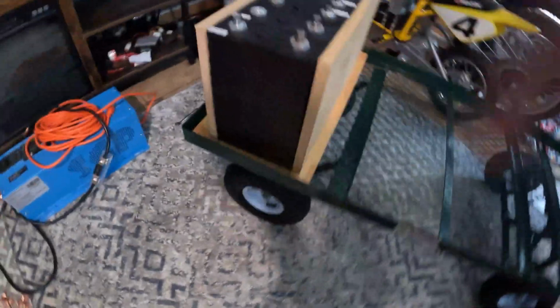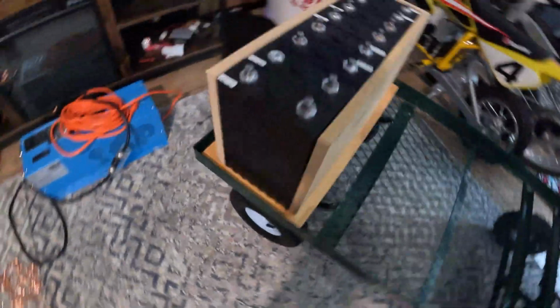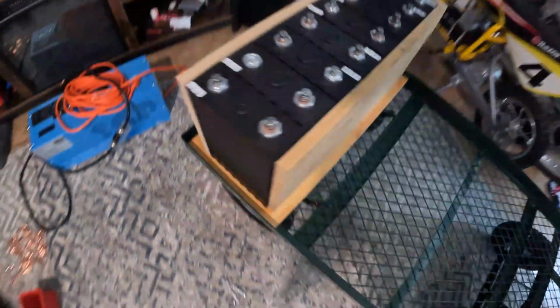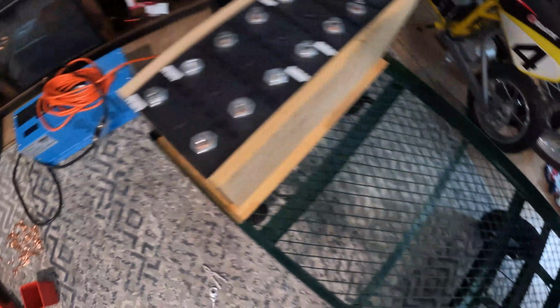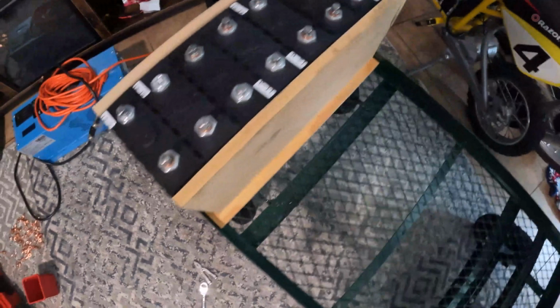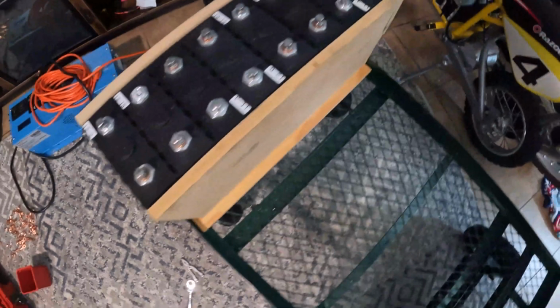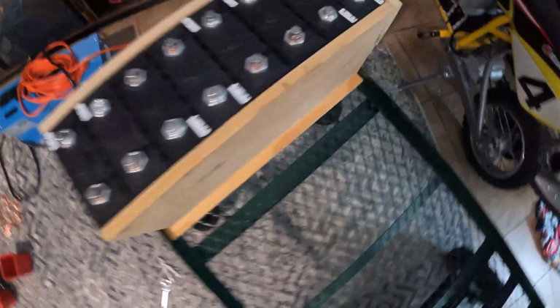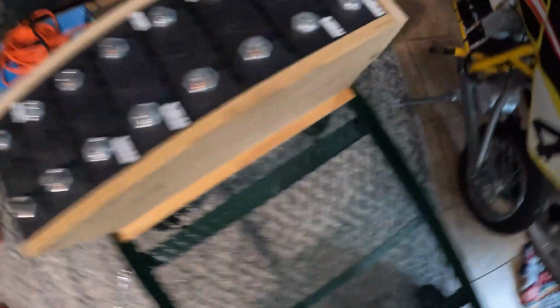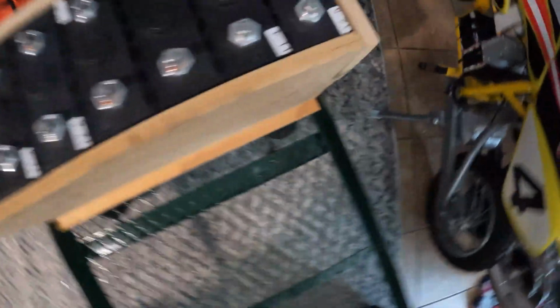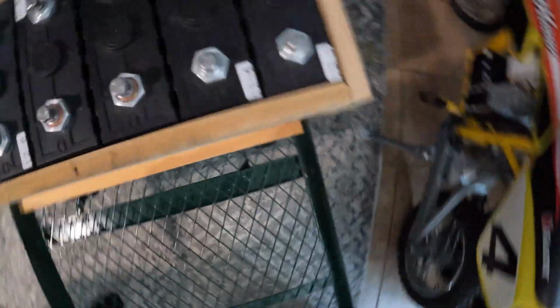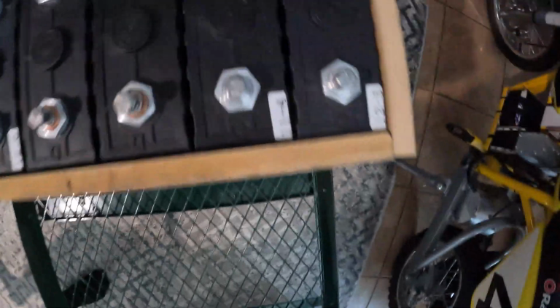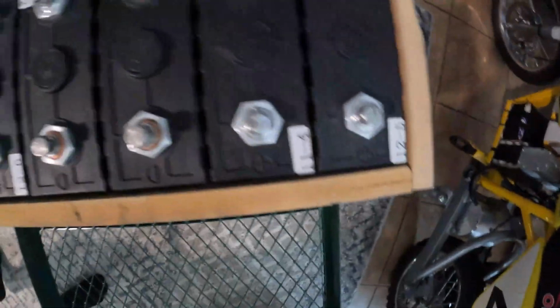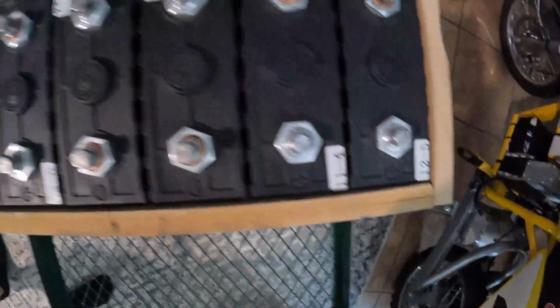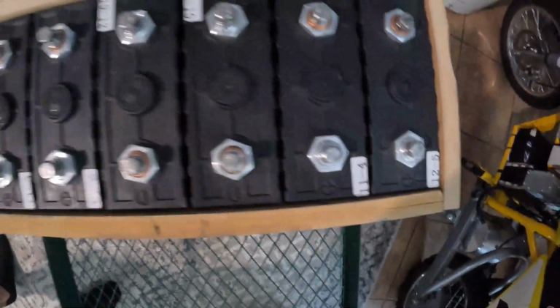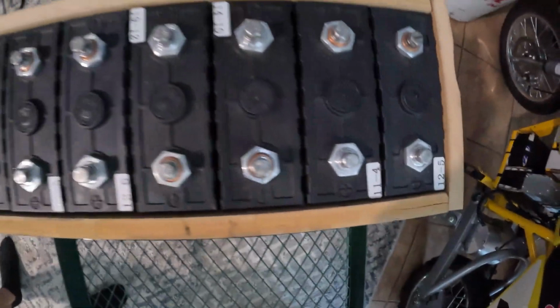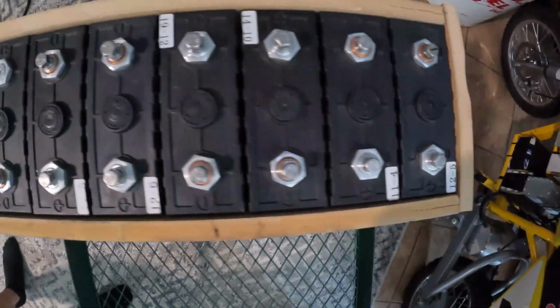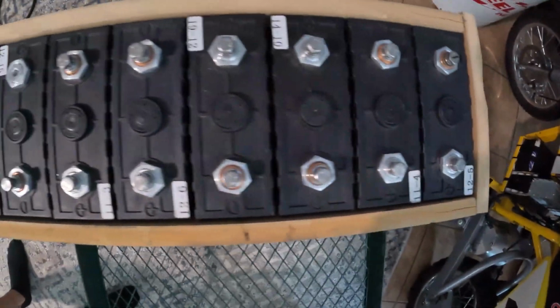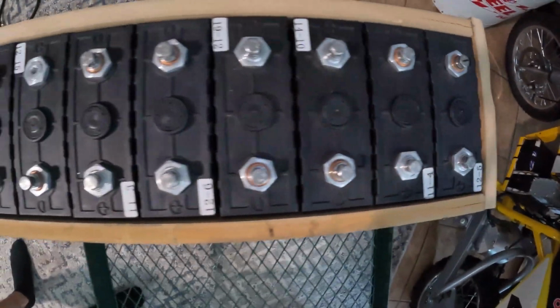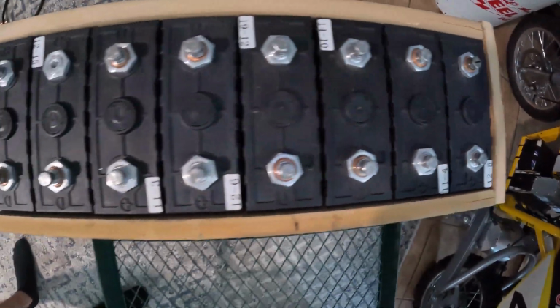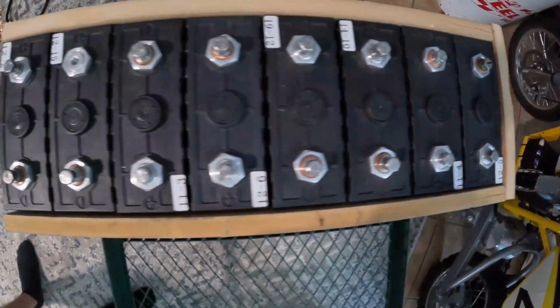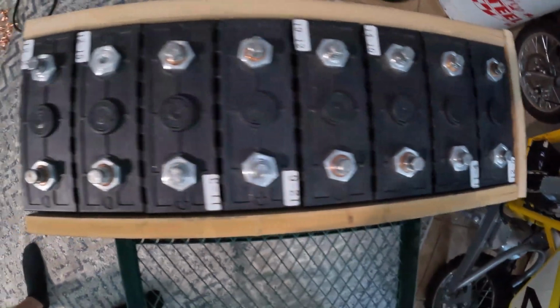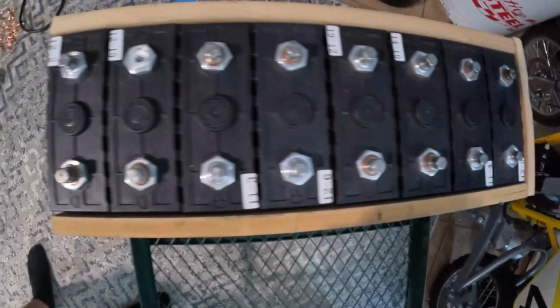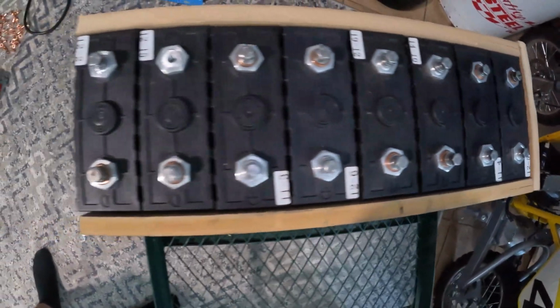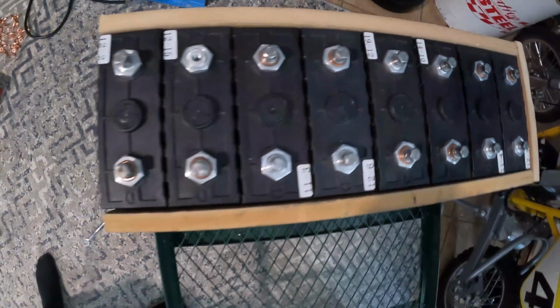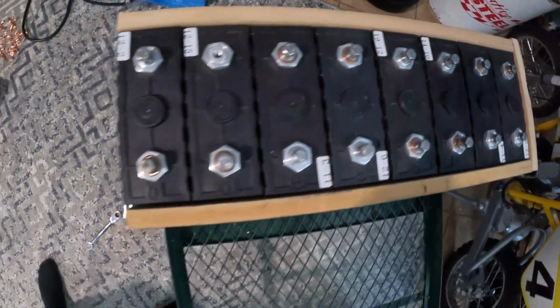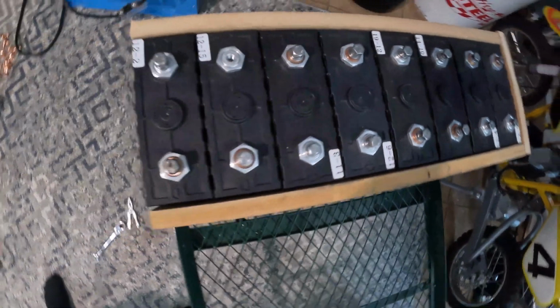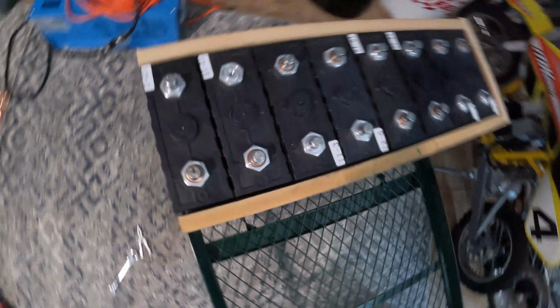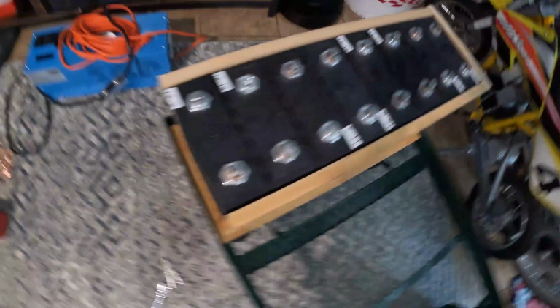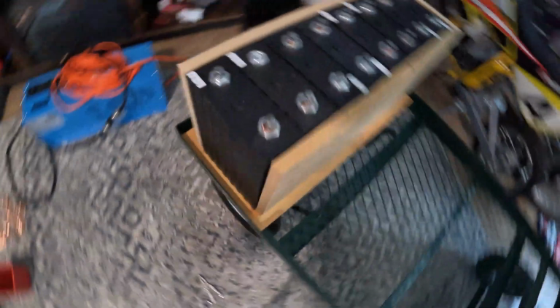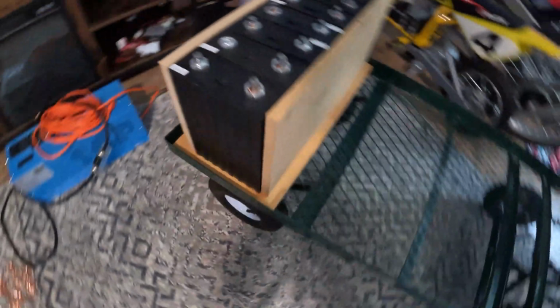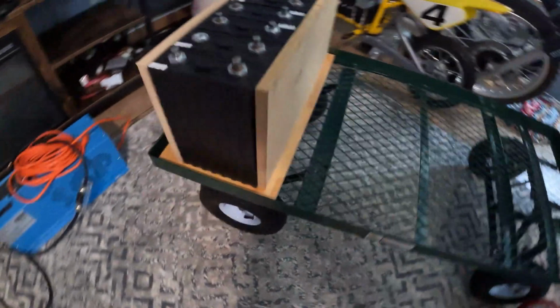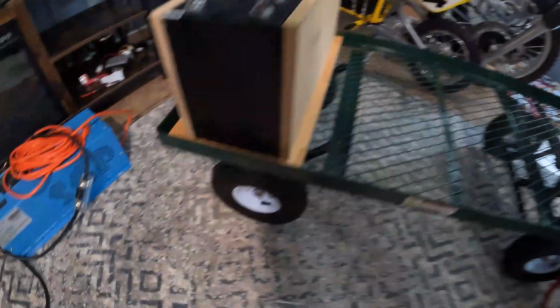Check that out guys — that's five kilowatt hours right there.